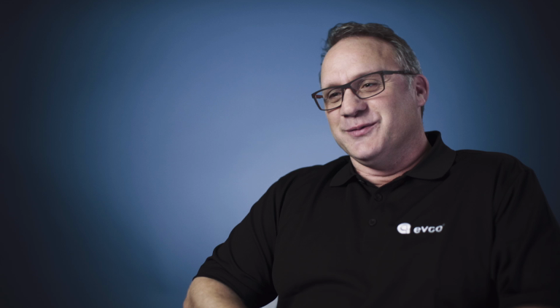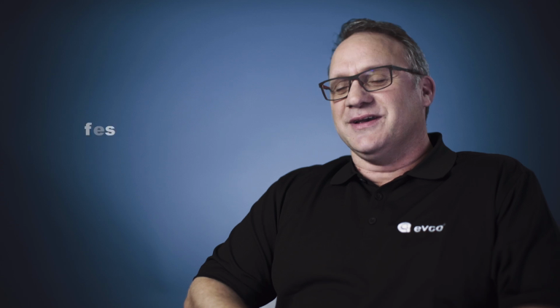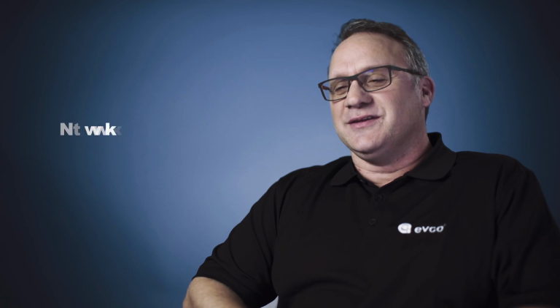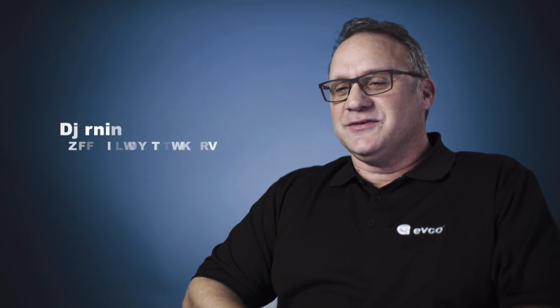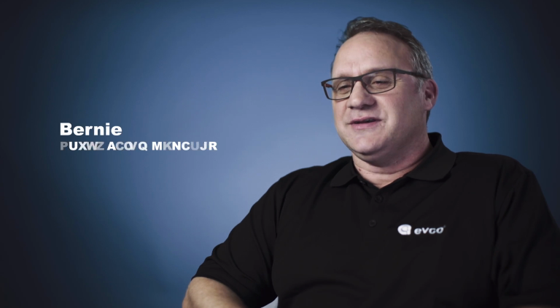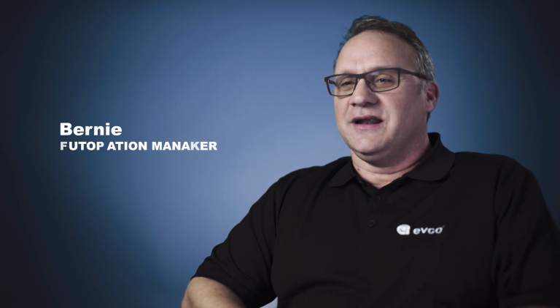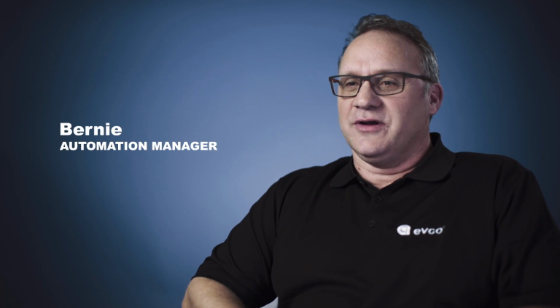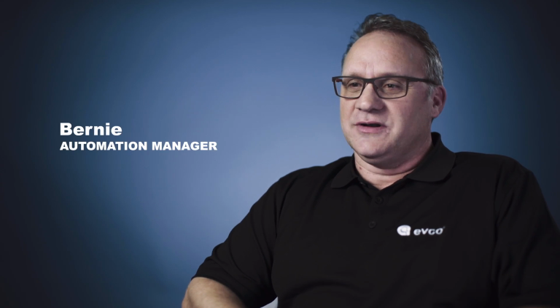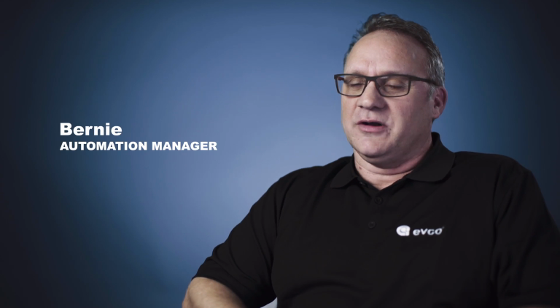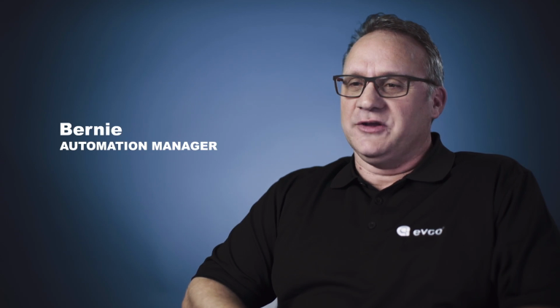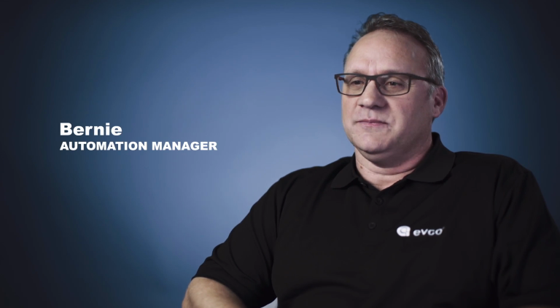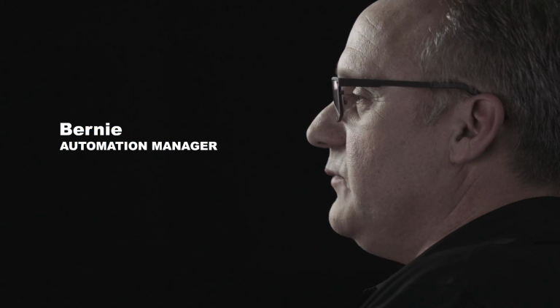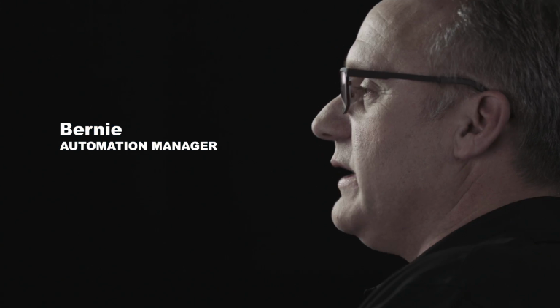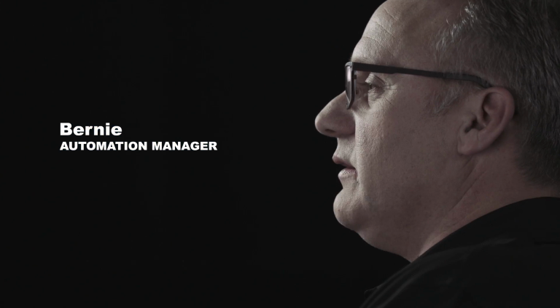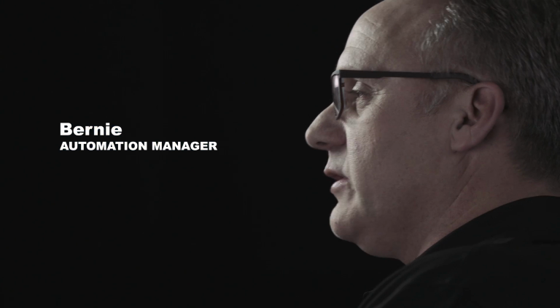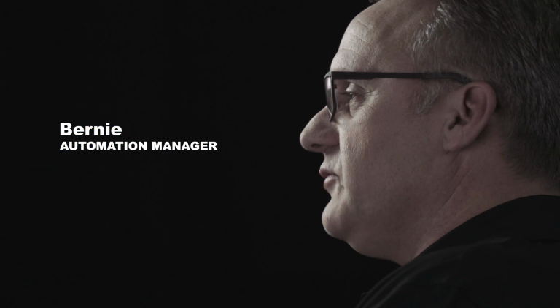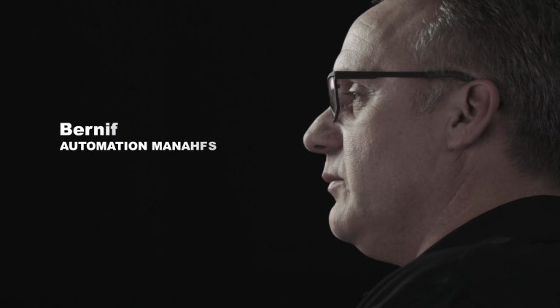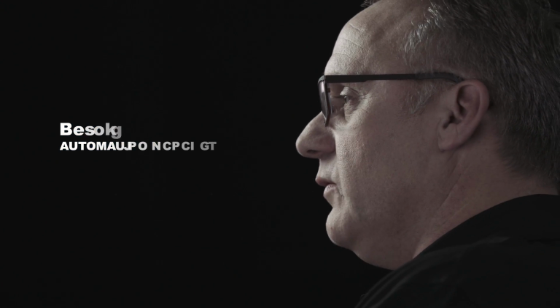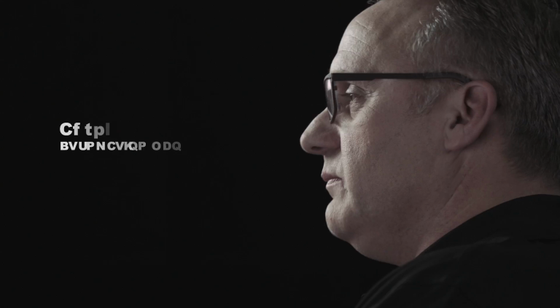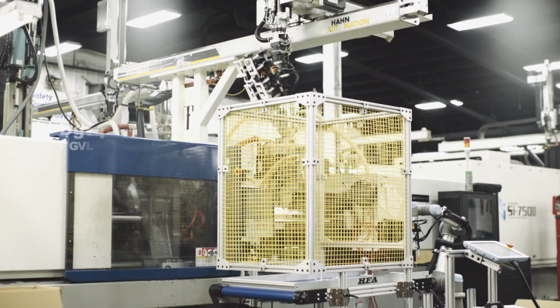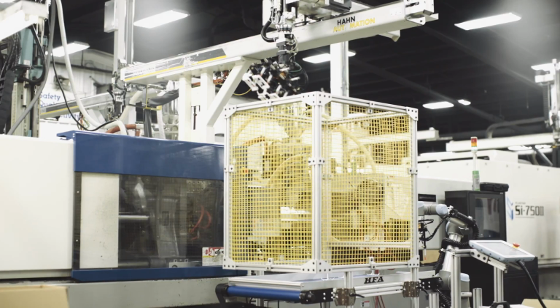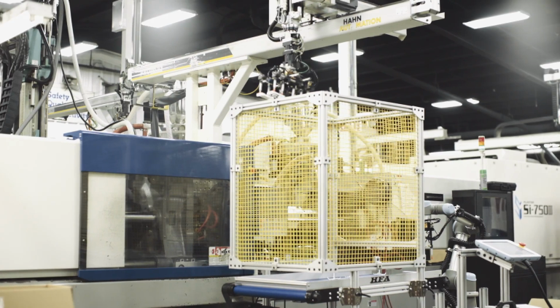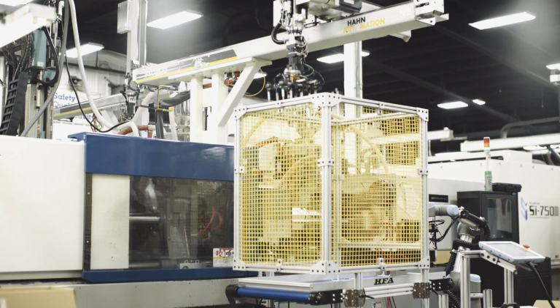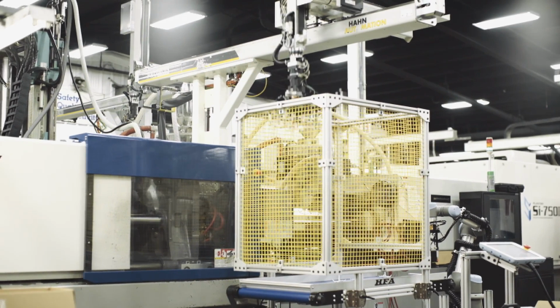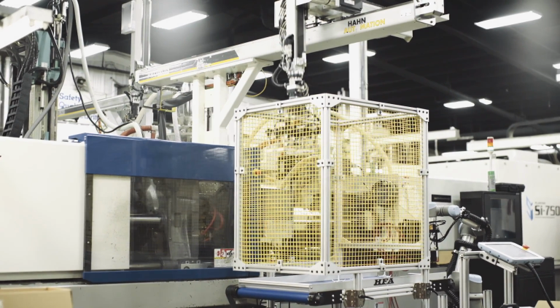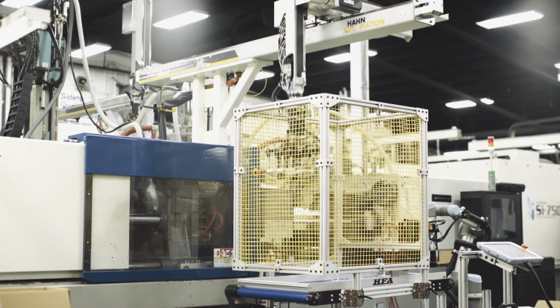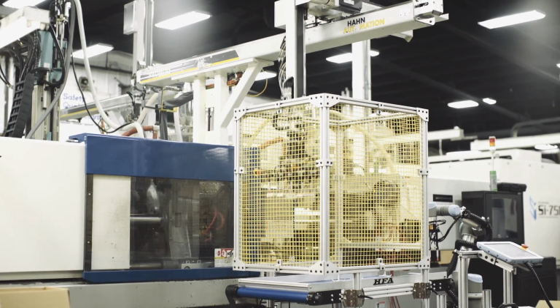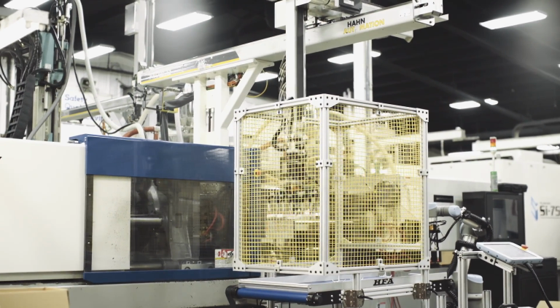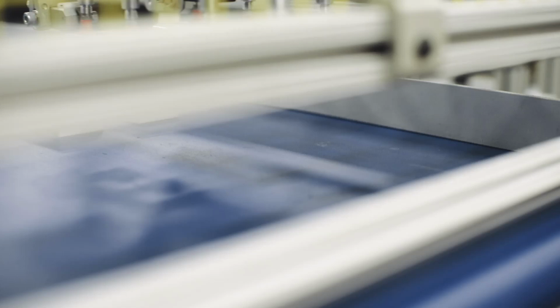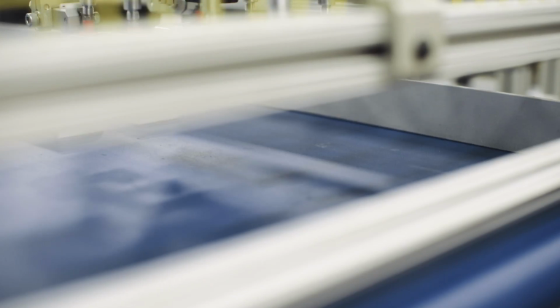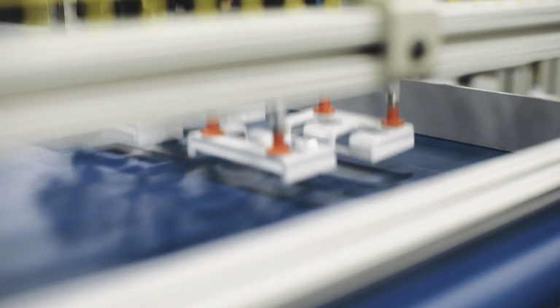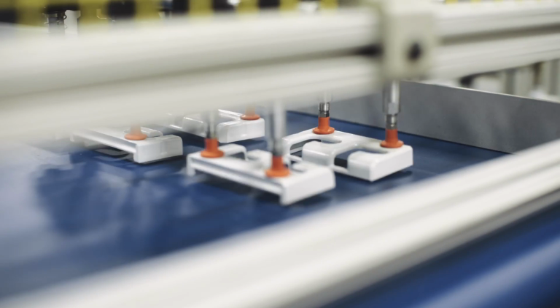When assessing the efficiency and integration of automation, we look at a quick release from the mold. That way the robot can come in and grab the part without damaging it.